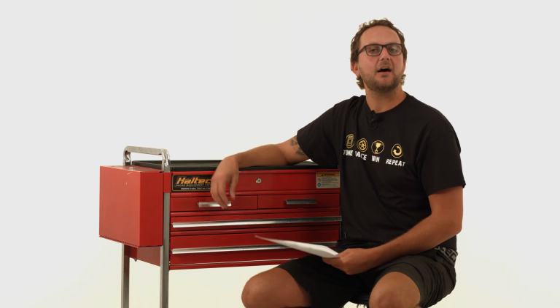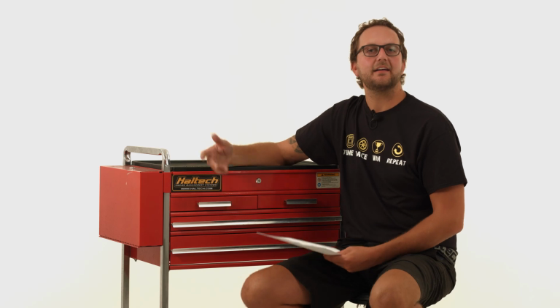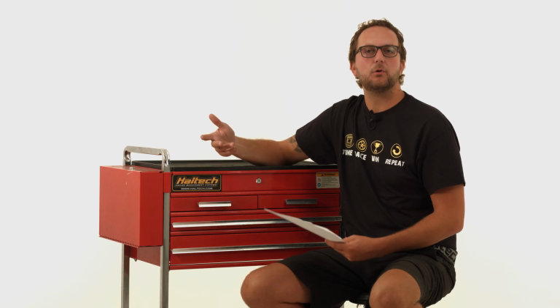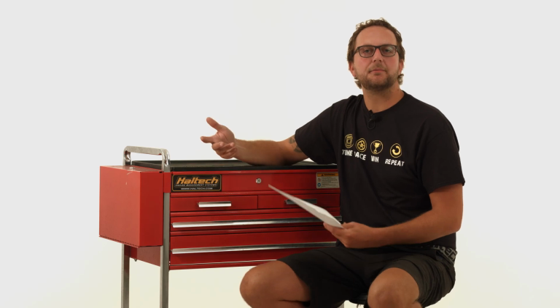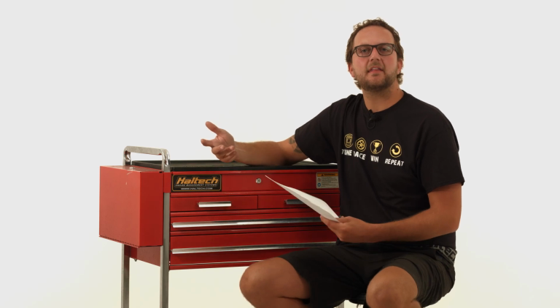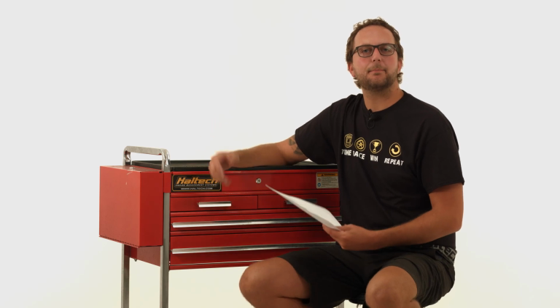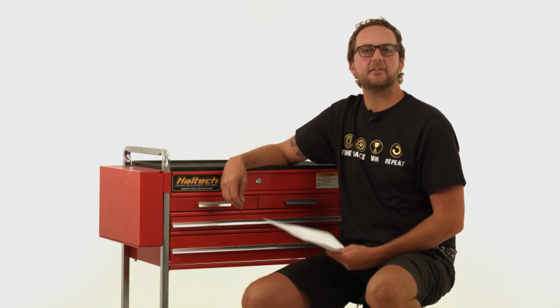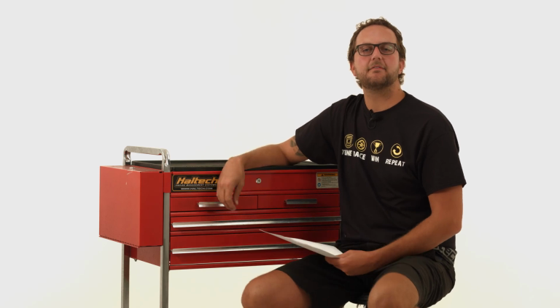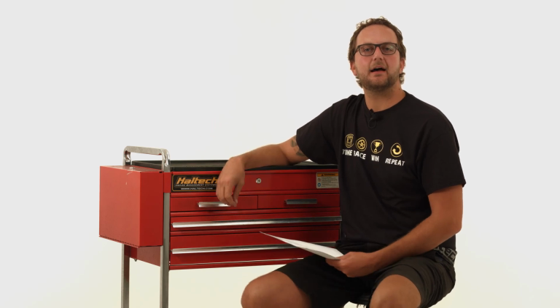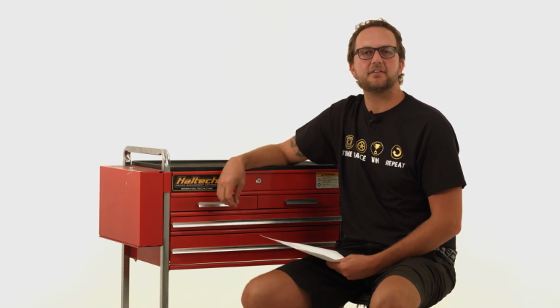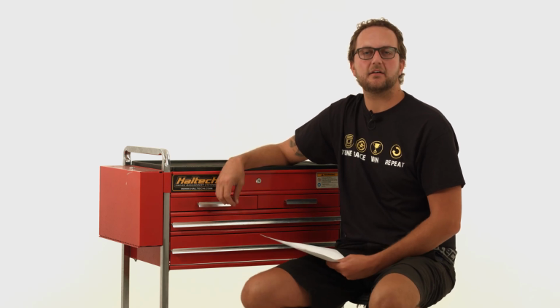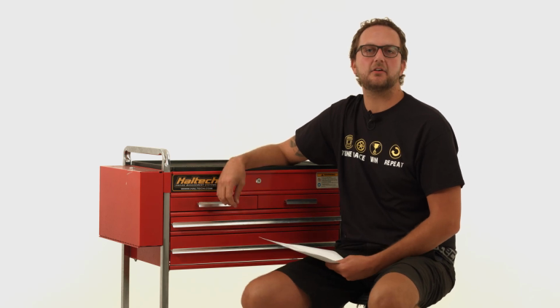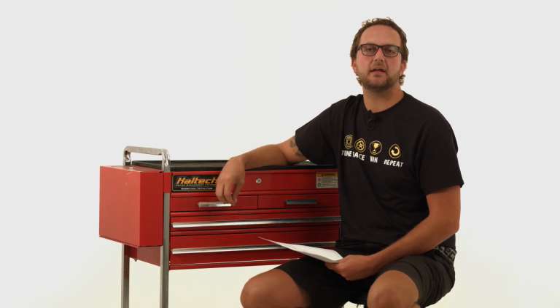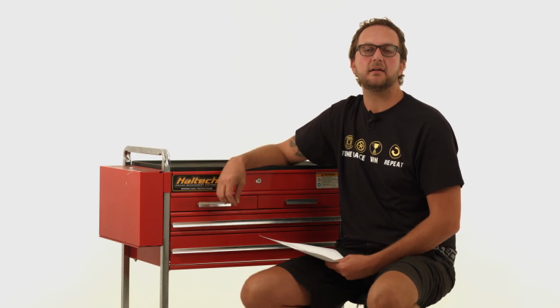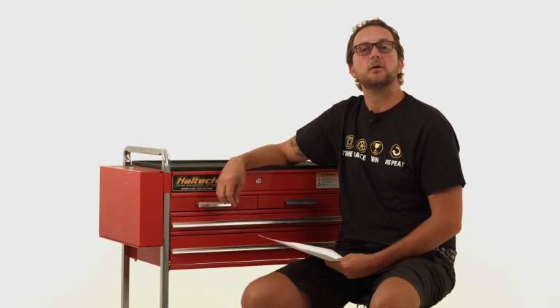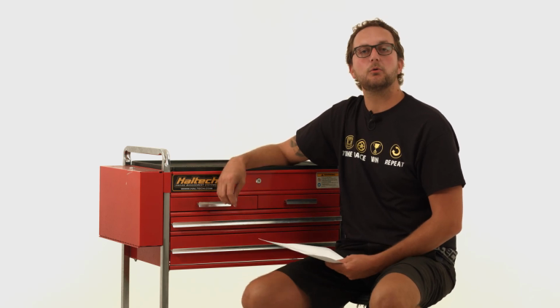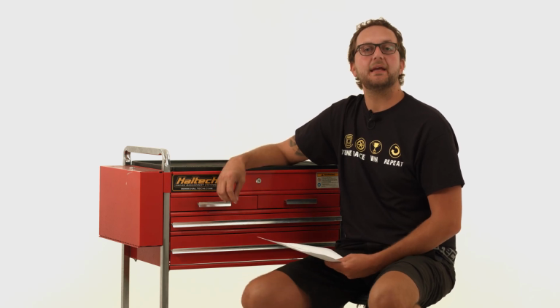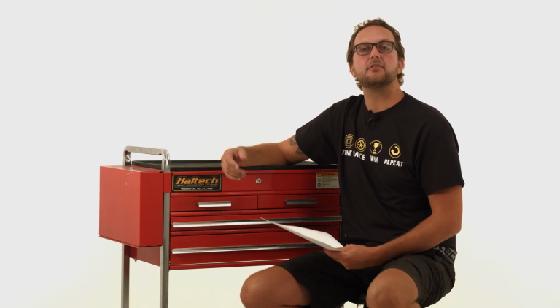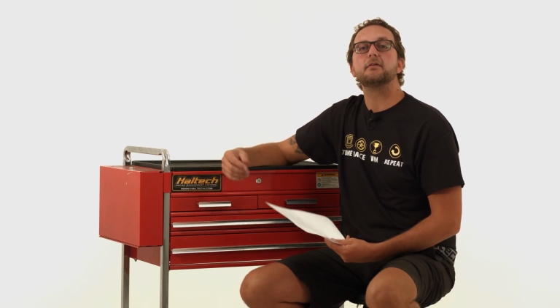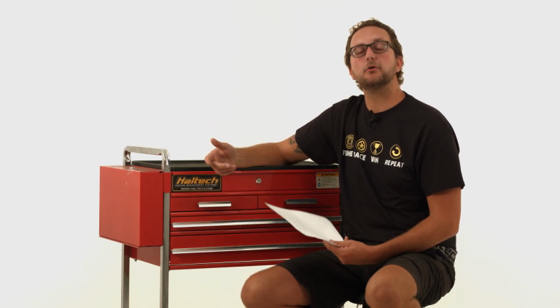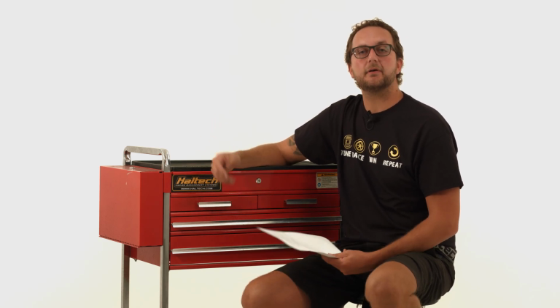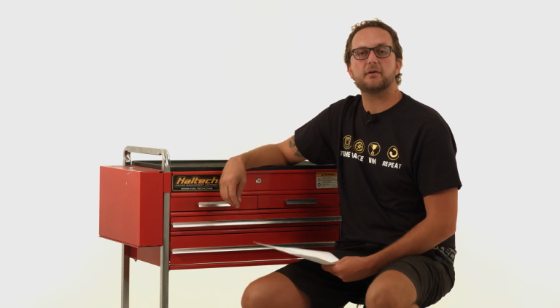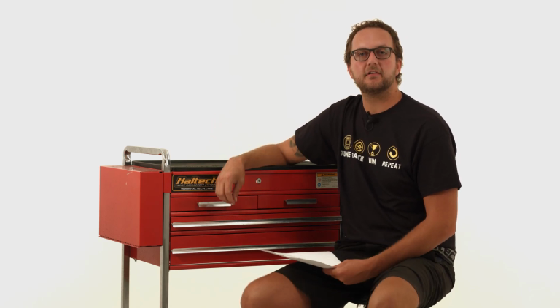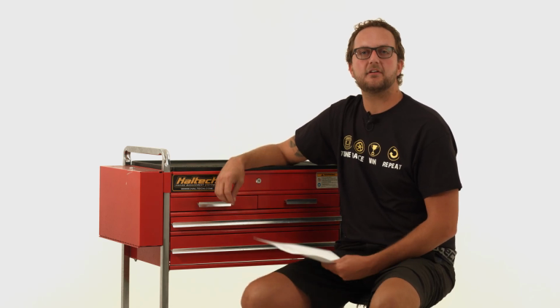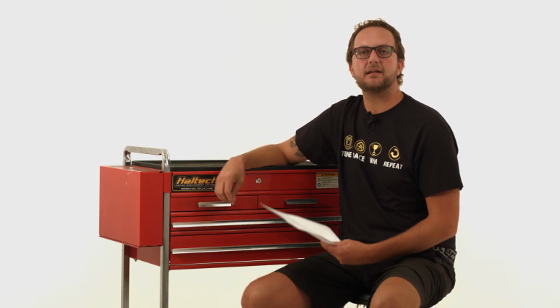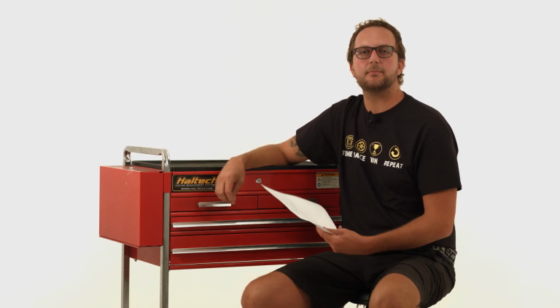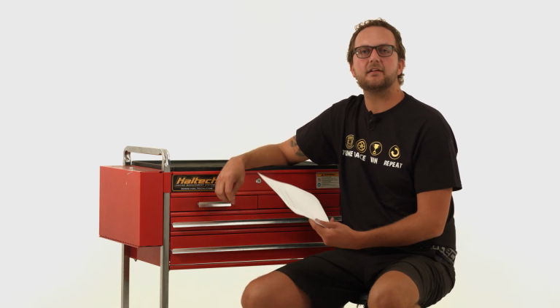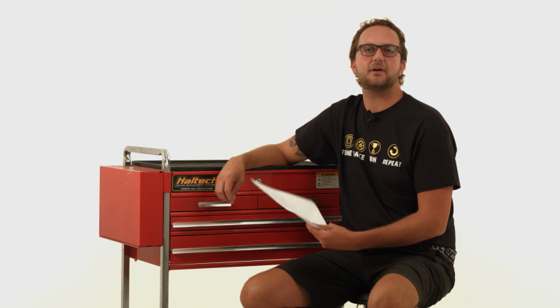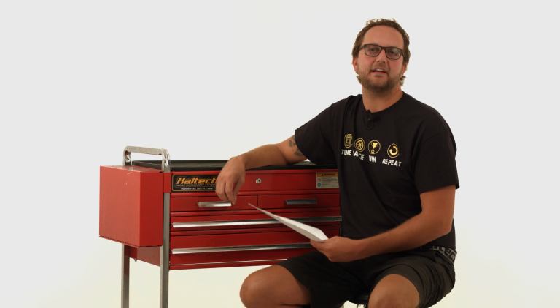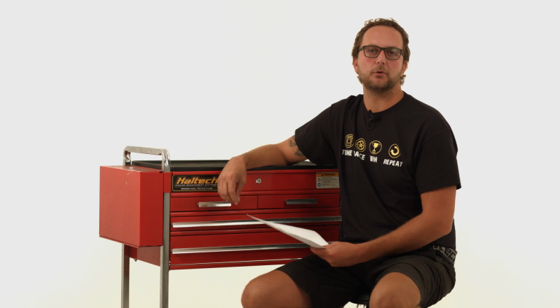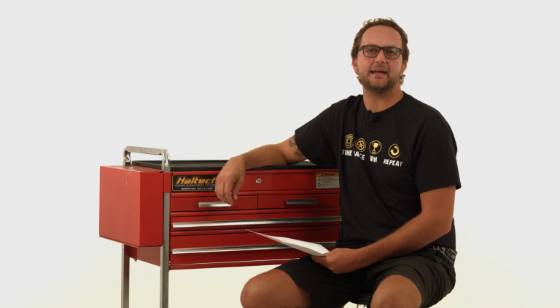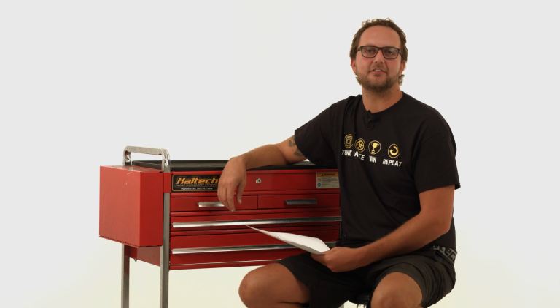Hi and welcome to another episode of the Haltech Q&A where we'll be answering a few of your questions that have been submitted to our Facebook page.